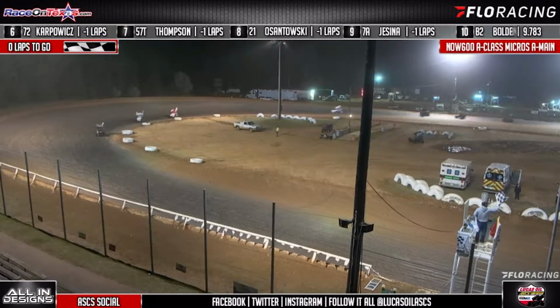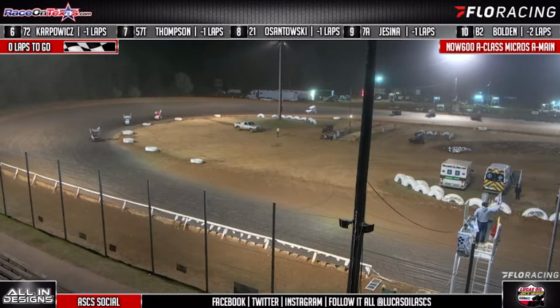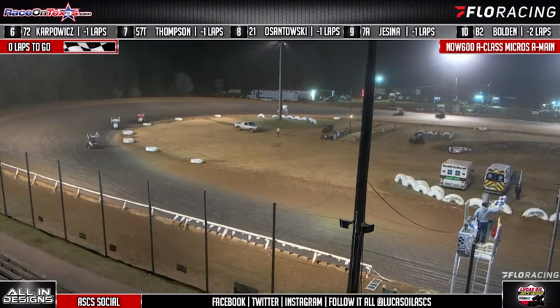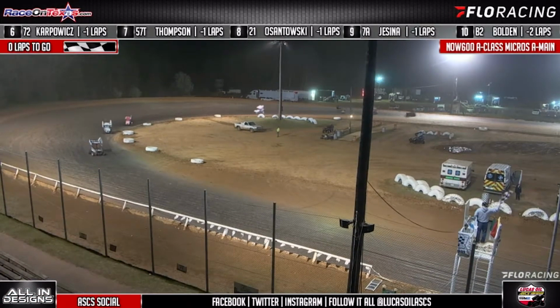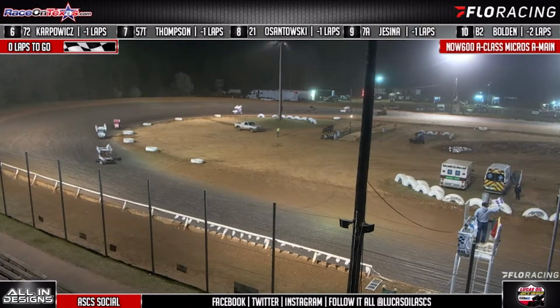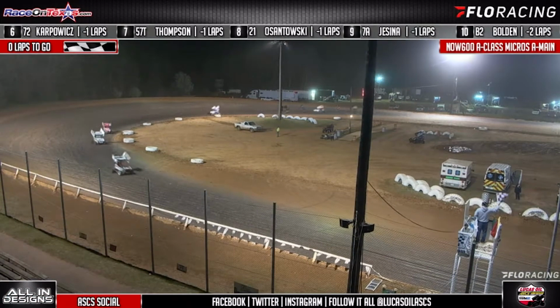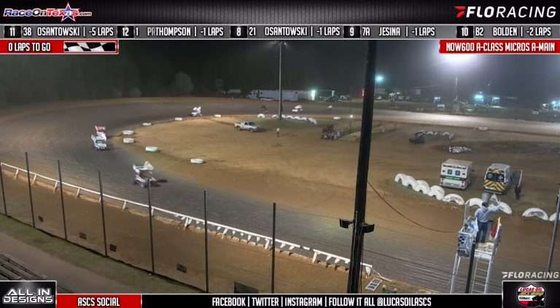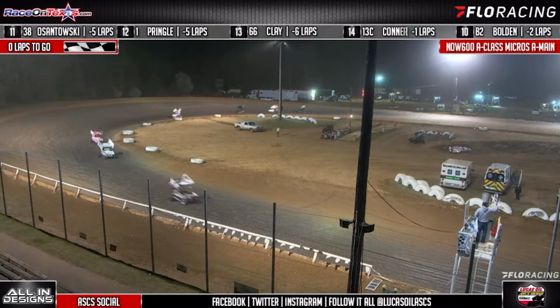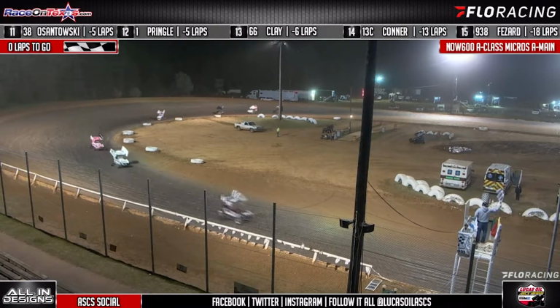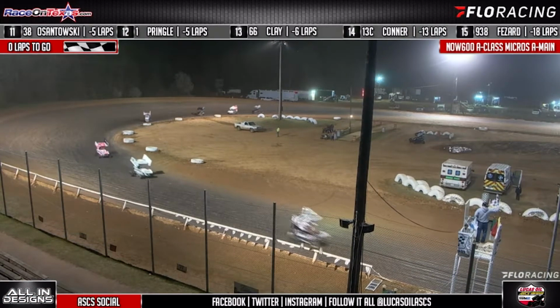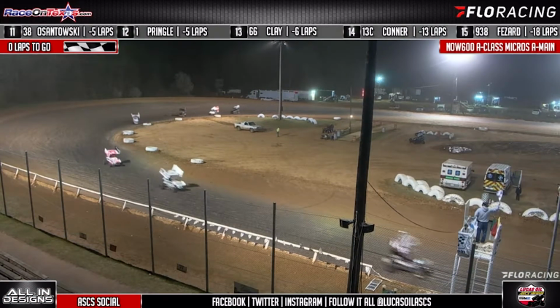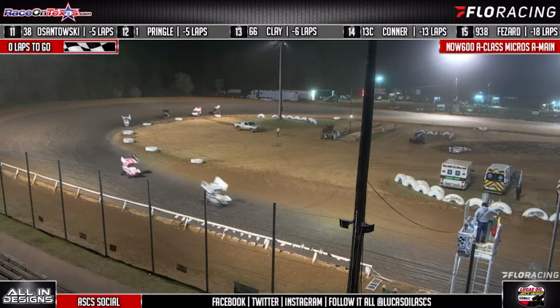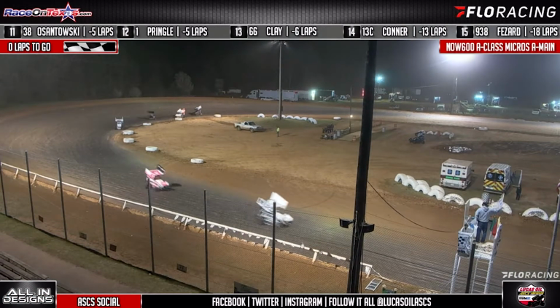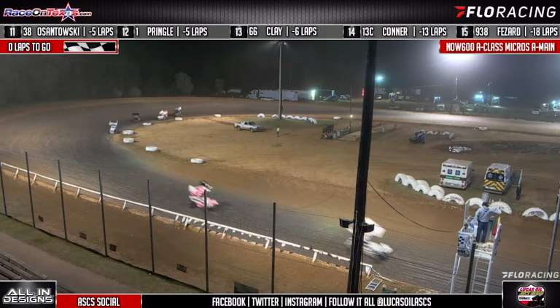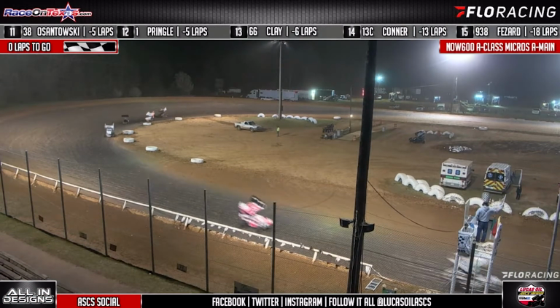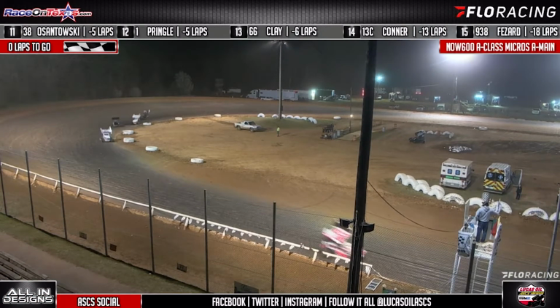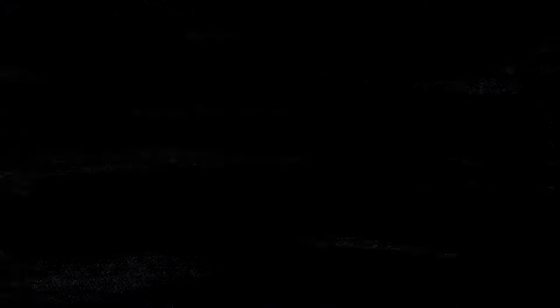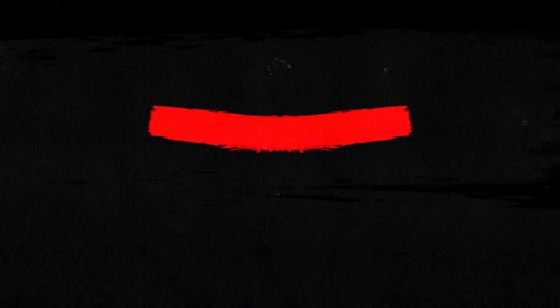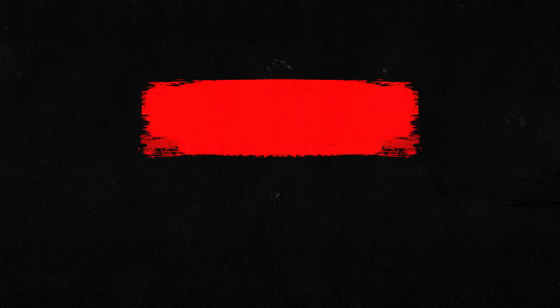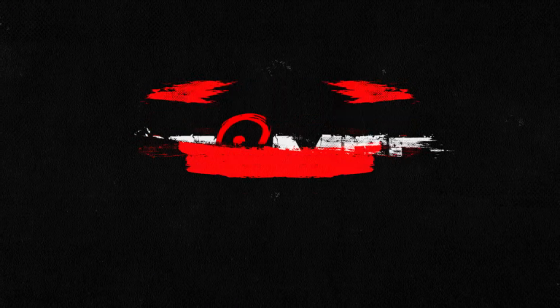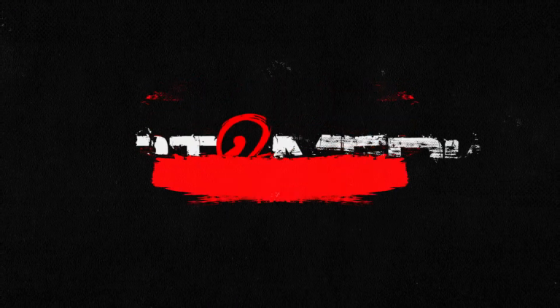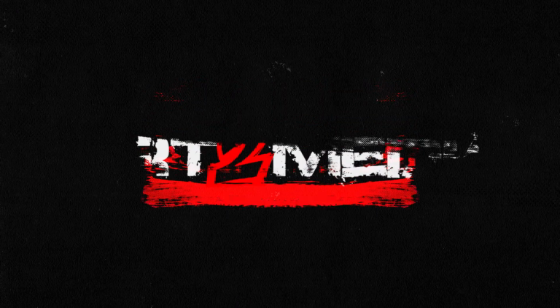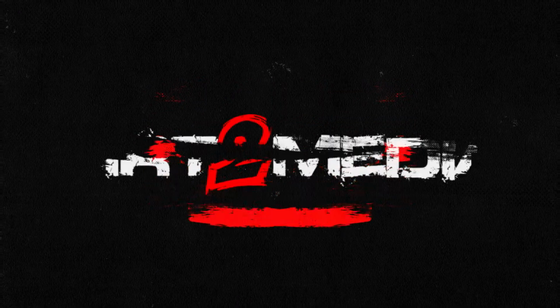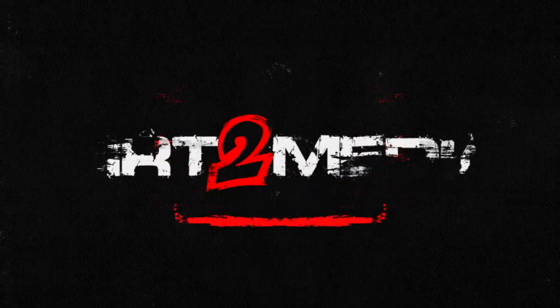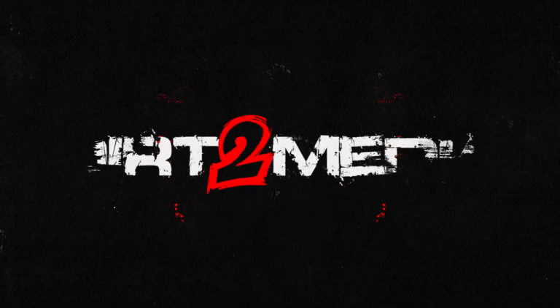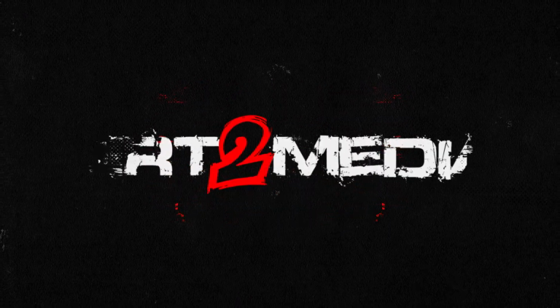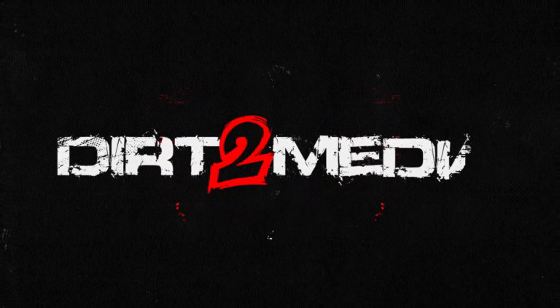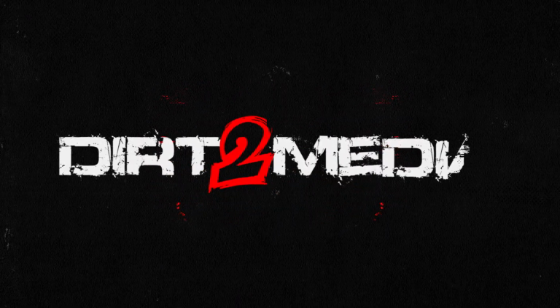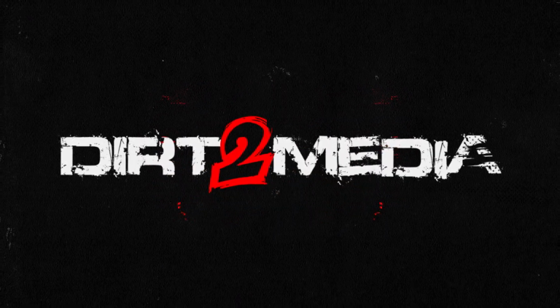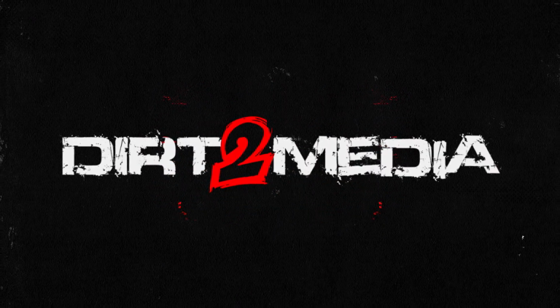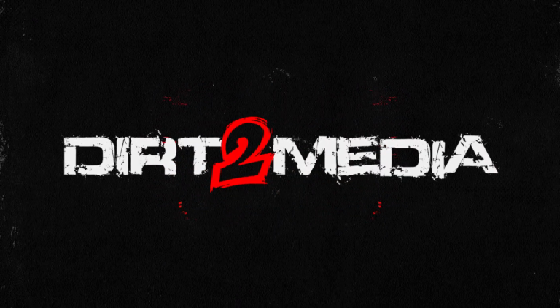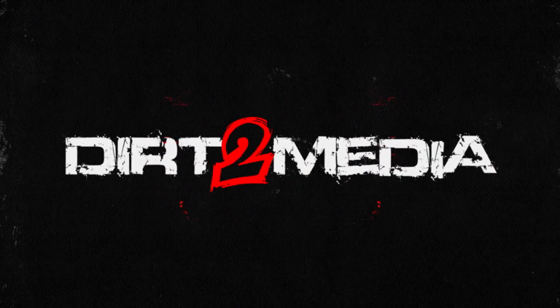Shelby Hinton going to cross in second. Dominic White going to cross in third. Gage Weldon in fourth, and J.J. Lawson officially your top five.